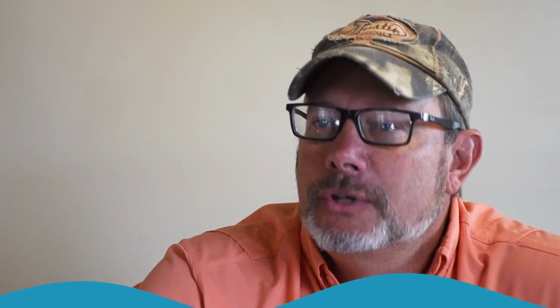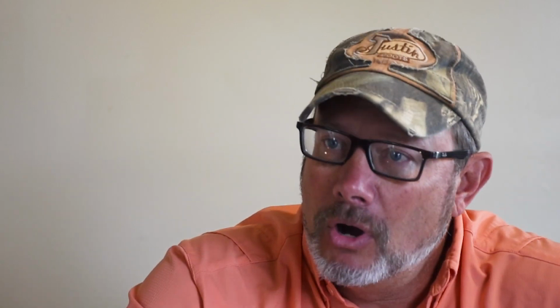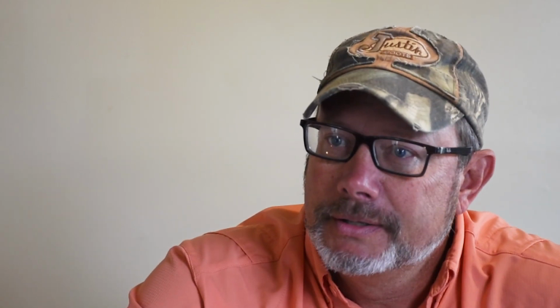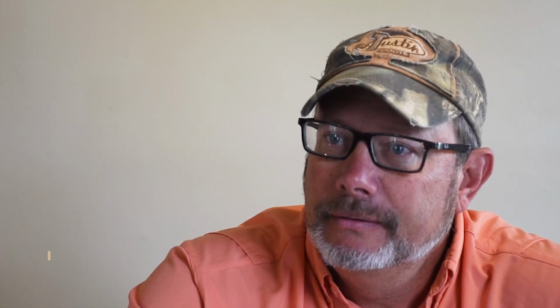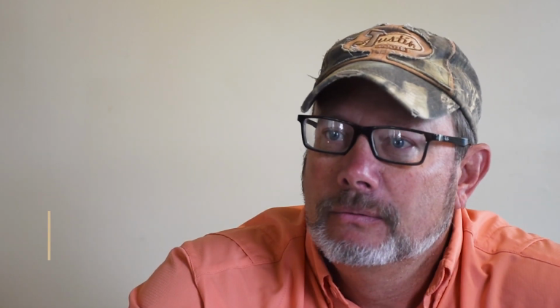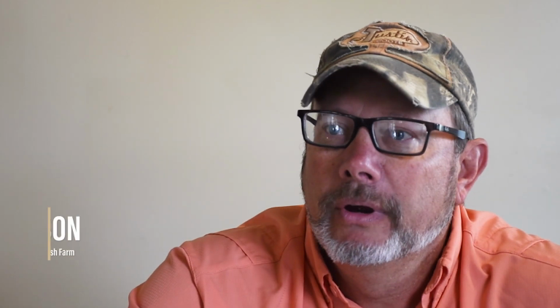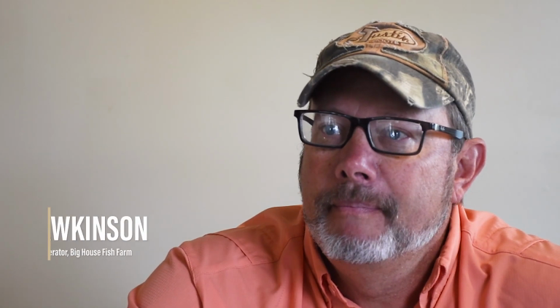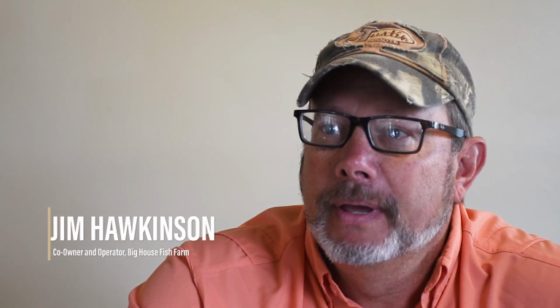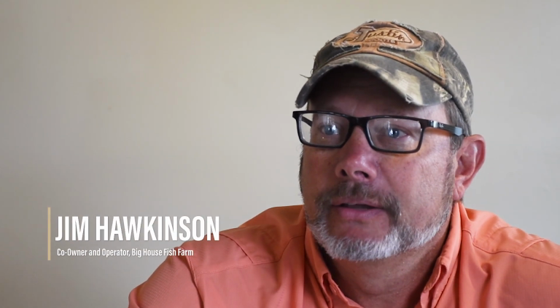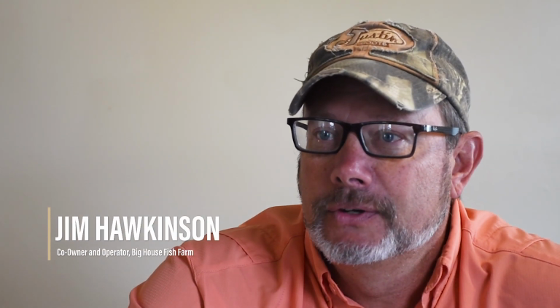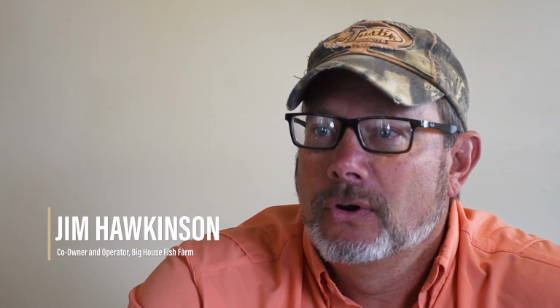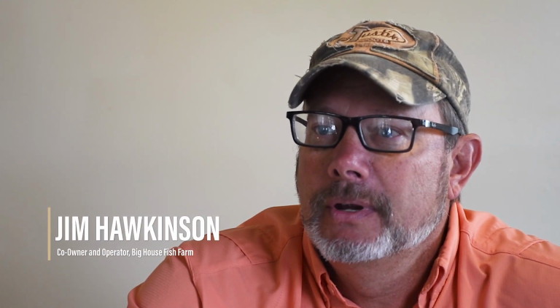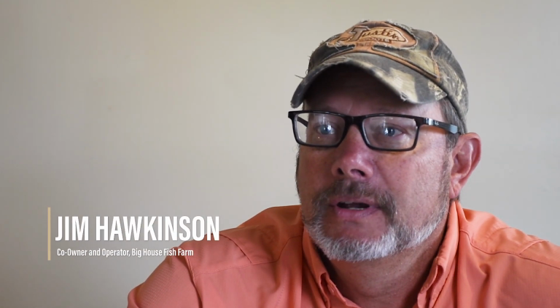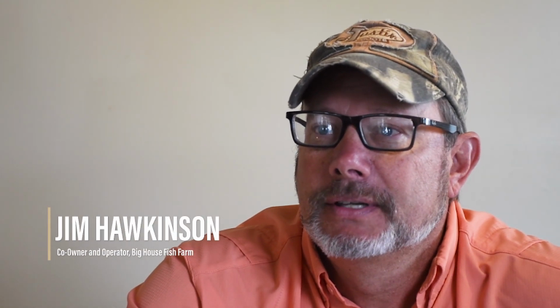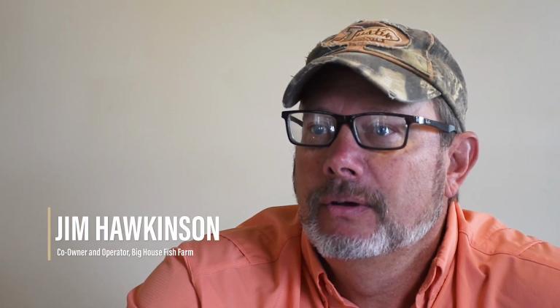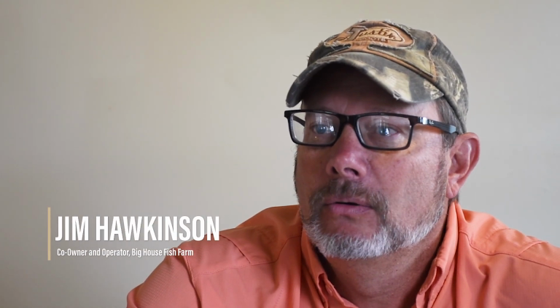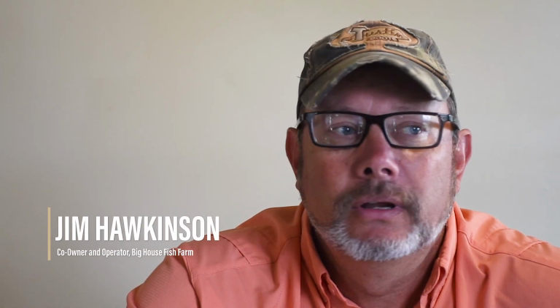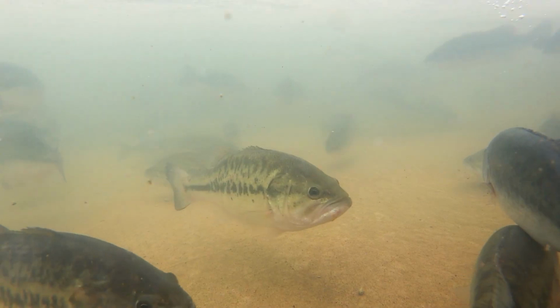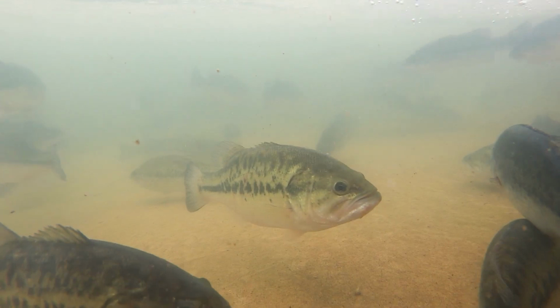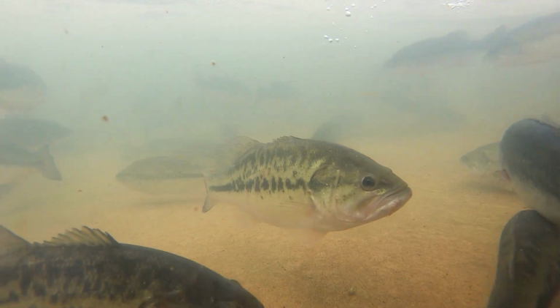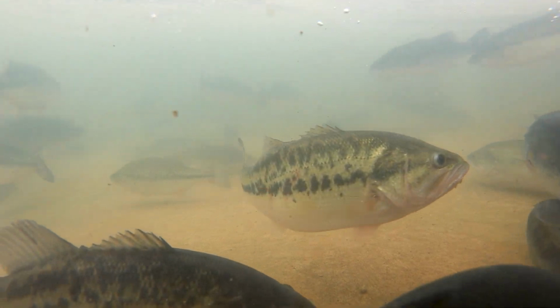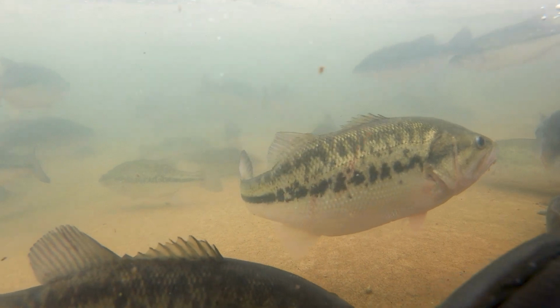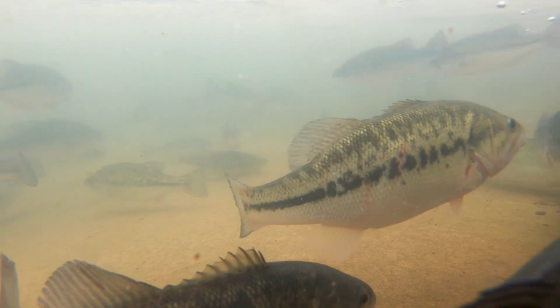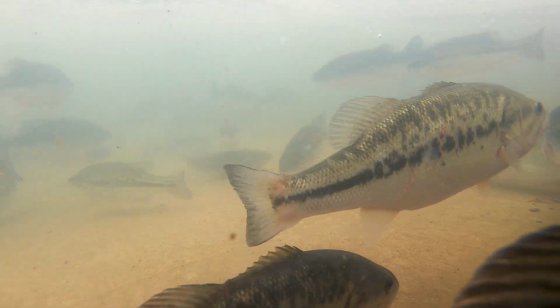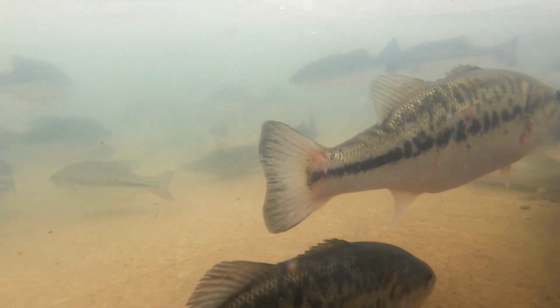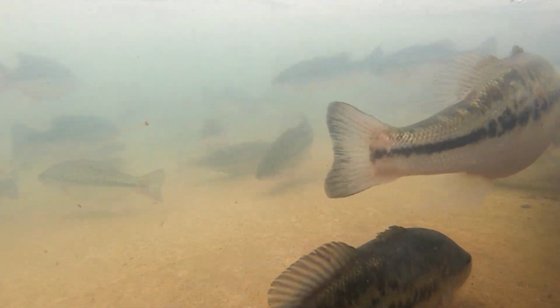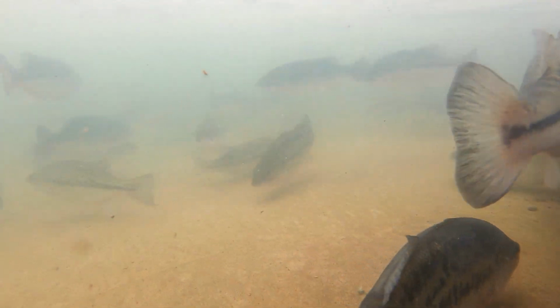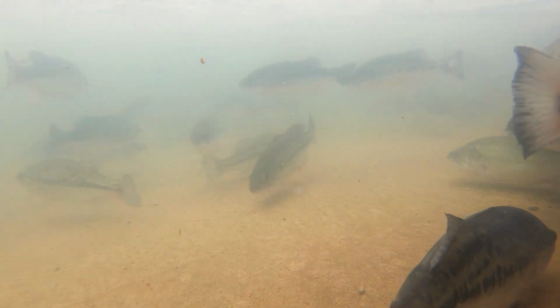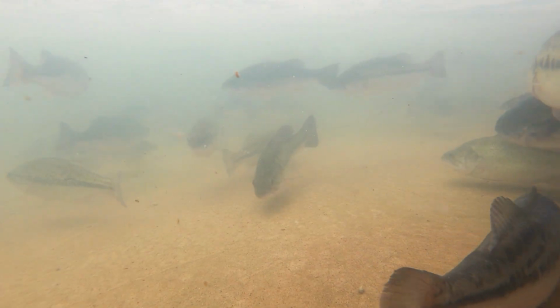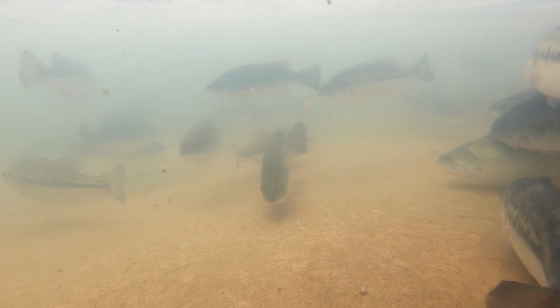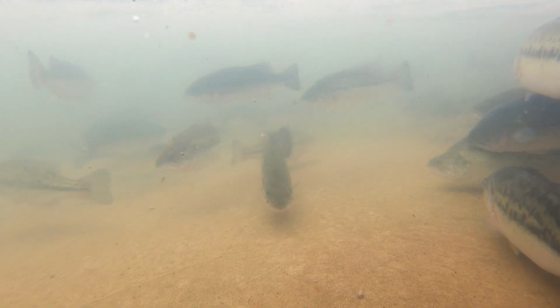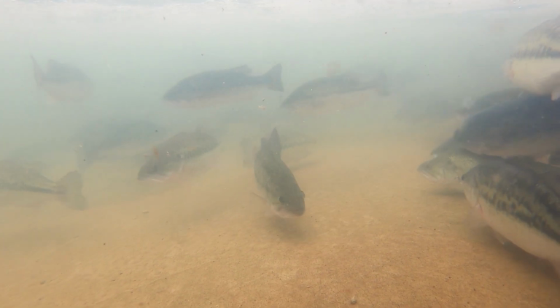Jim Hawkinson, we're at Big House Fish Farm here in southern Illinois. We grow largemouth bass — it's pretty much all we focus on.